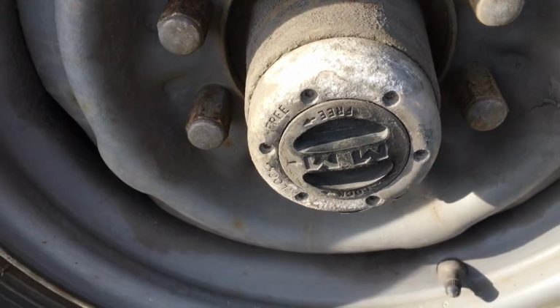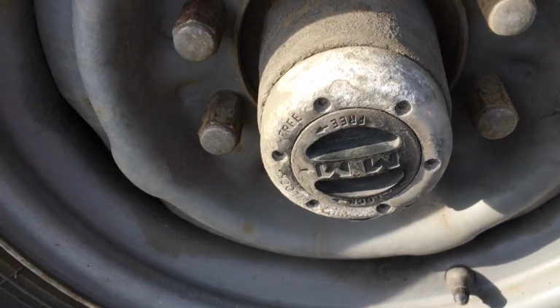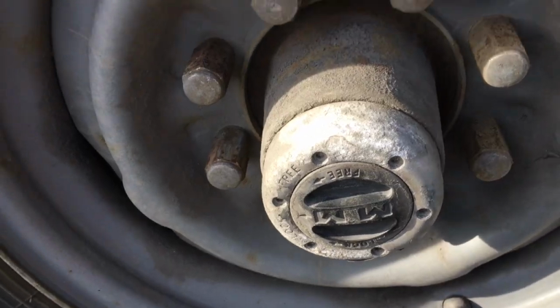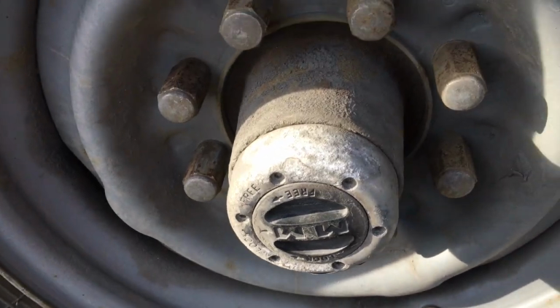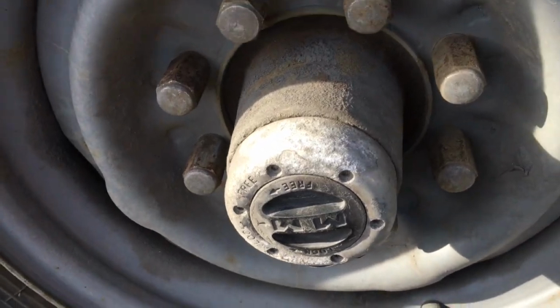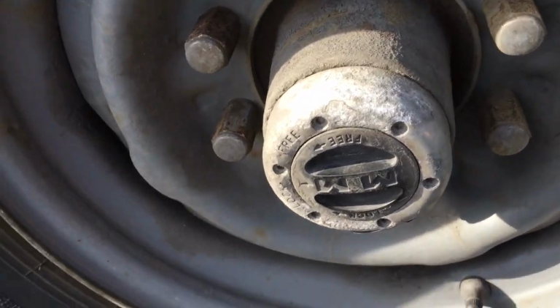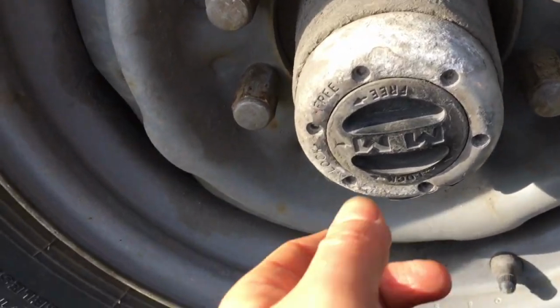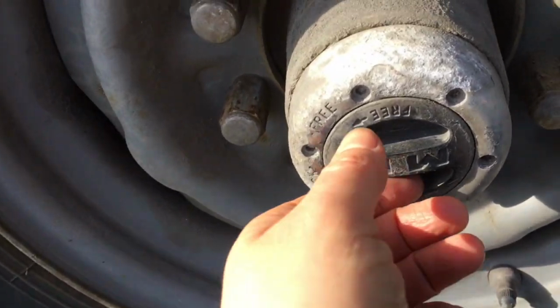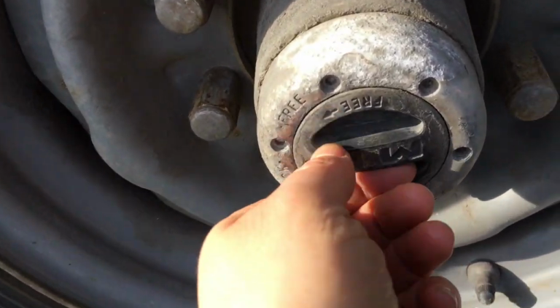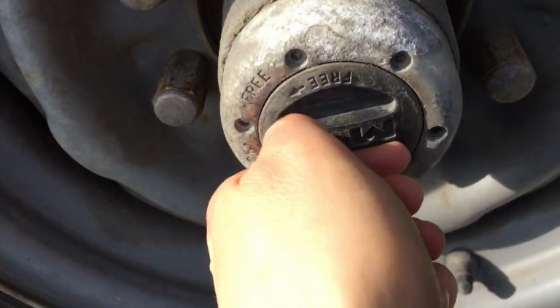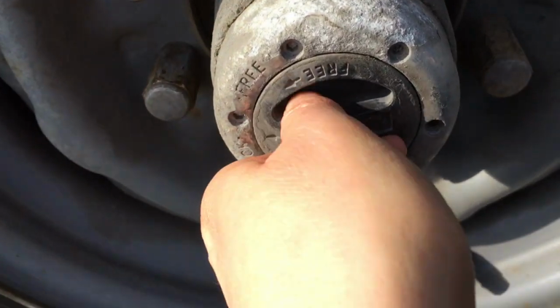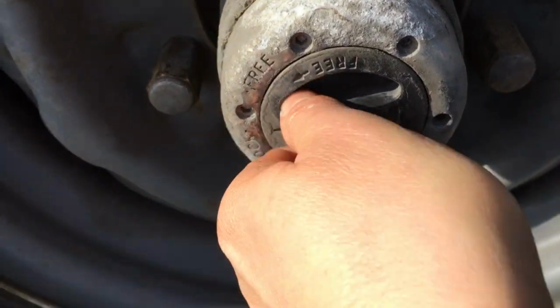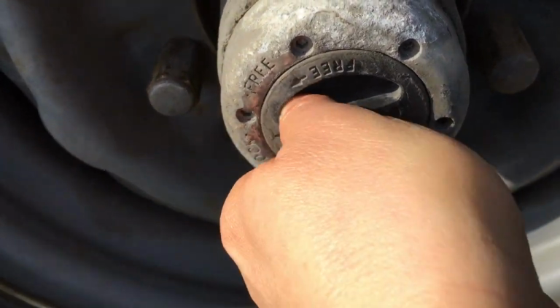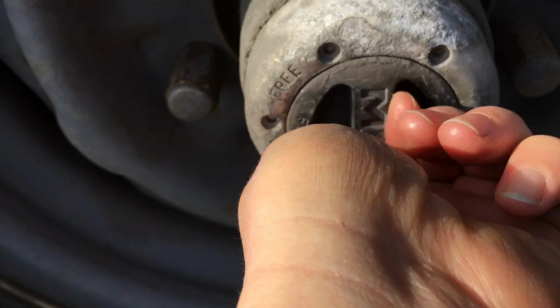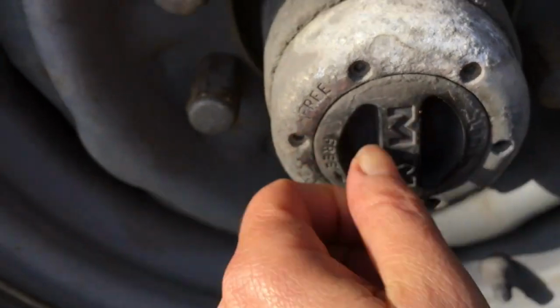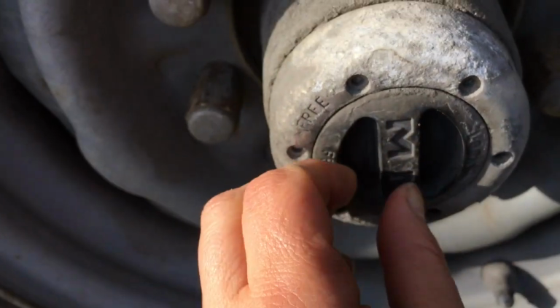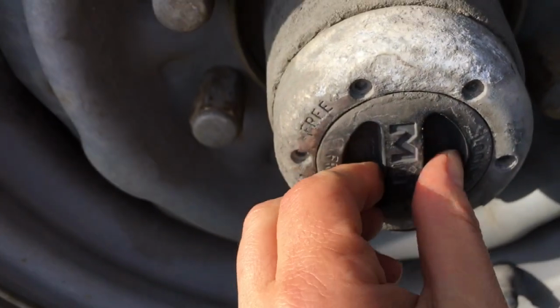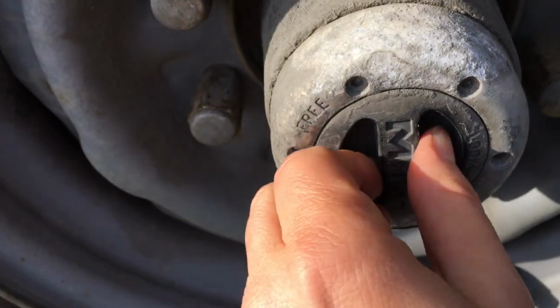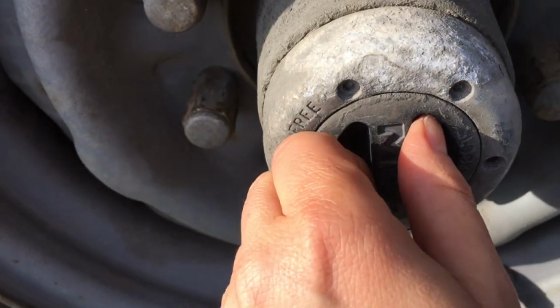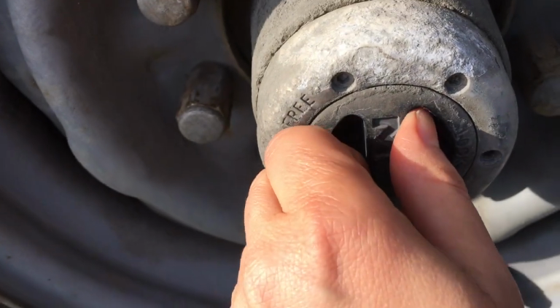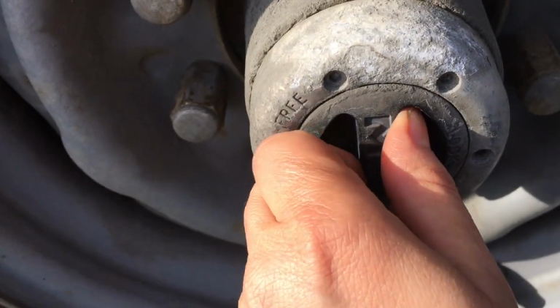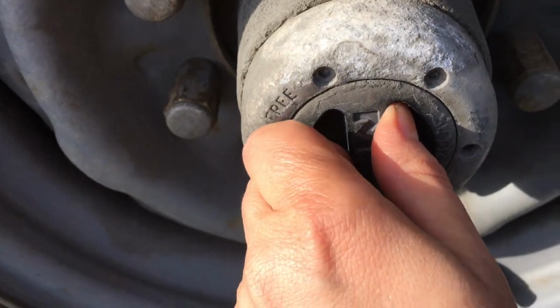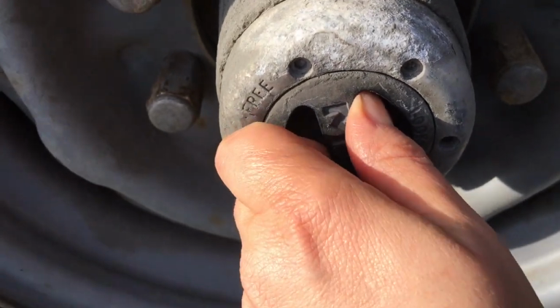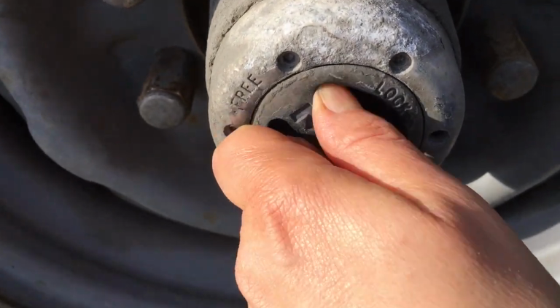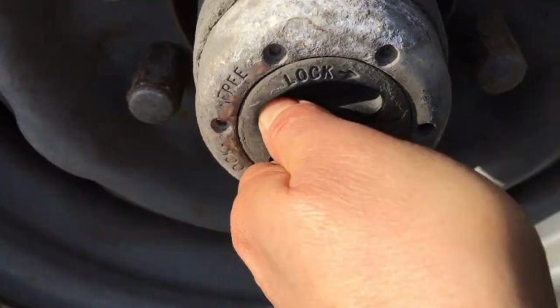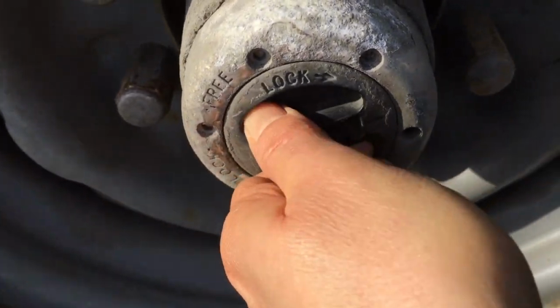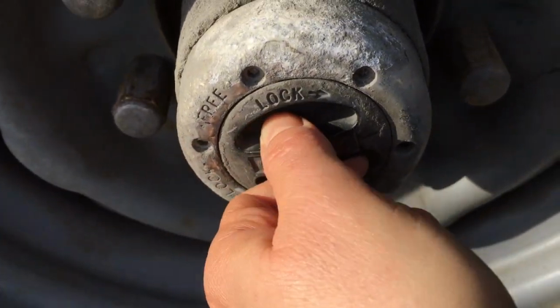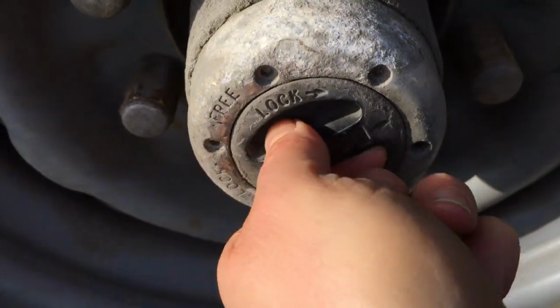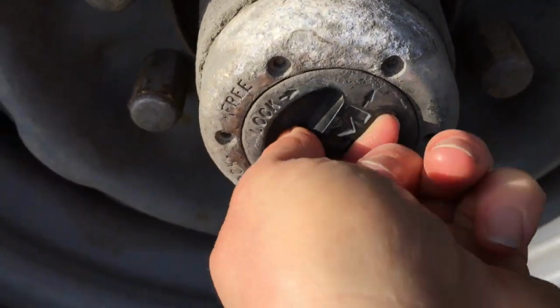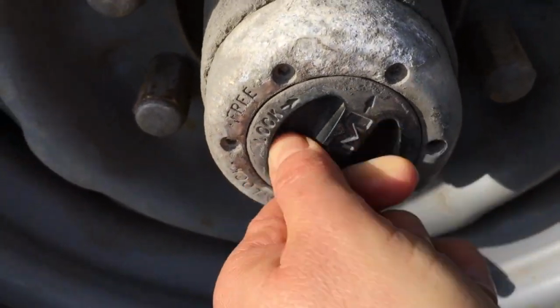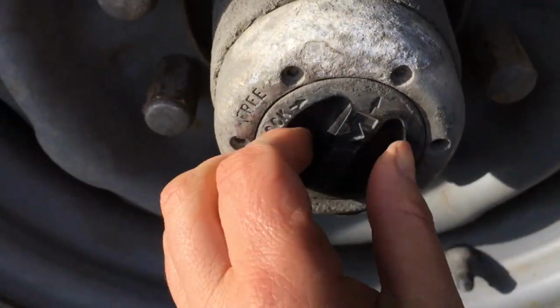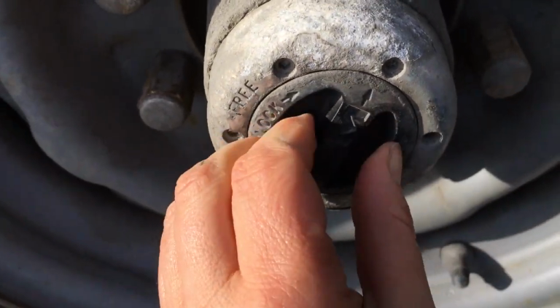I need to get this out of four-wheel drive so that if I actually get stuck, then I can put it in four-wheel drive.